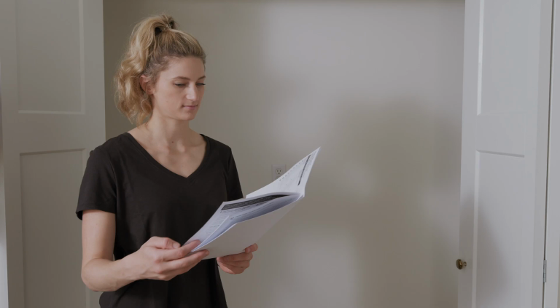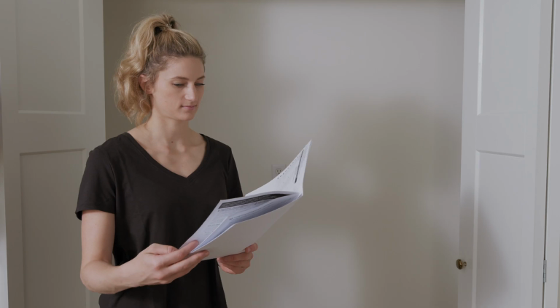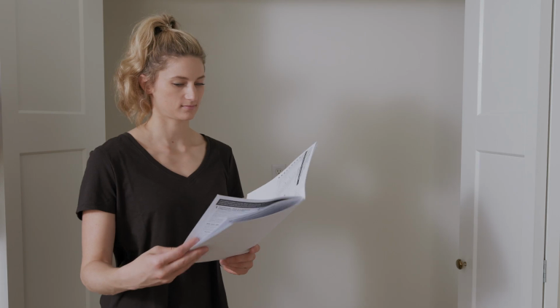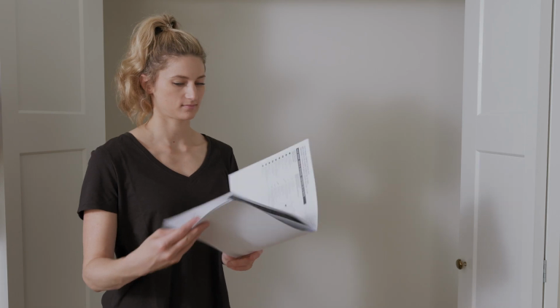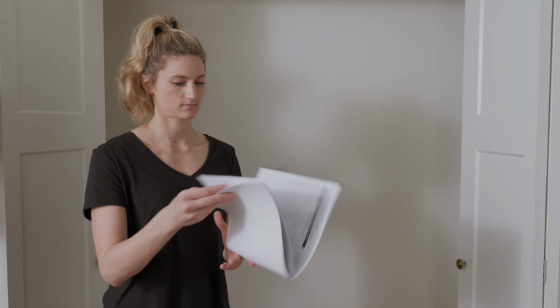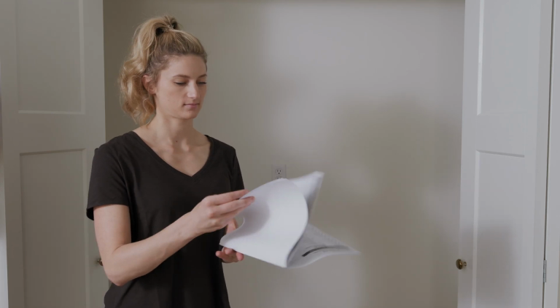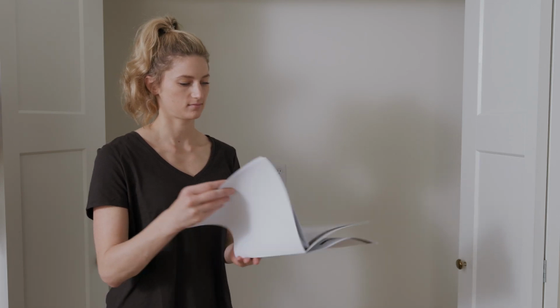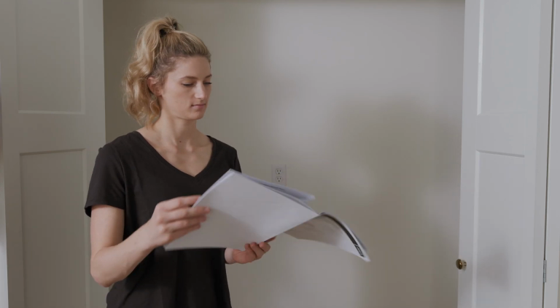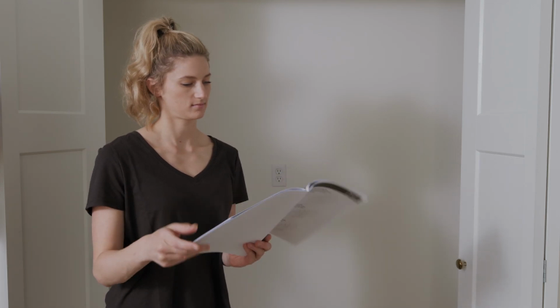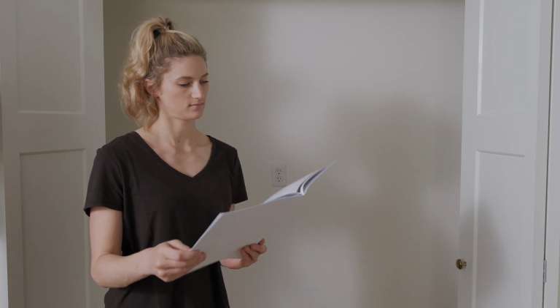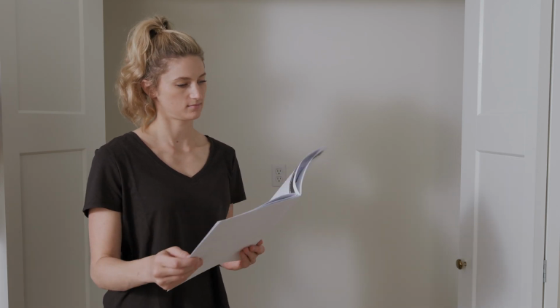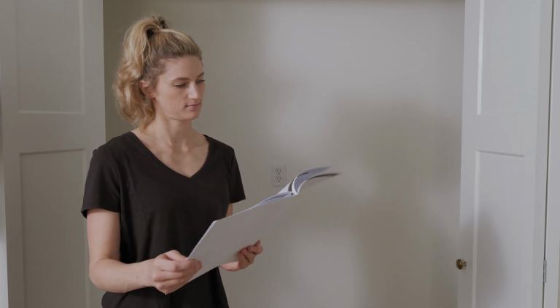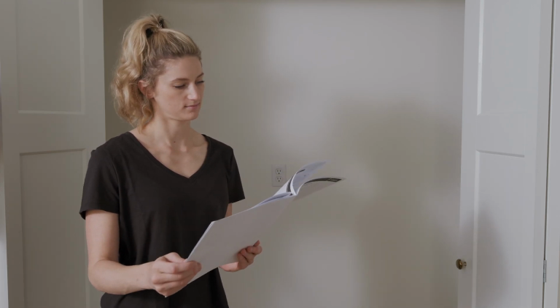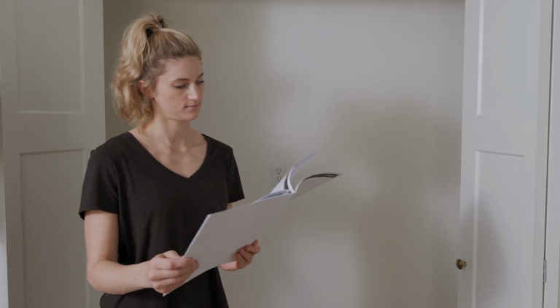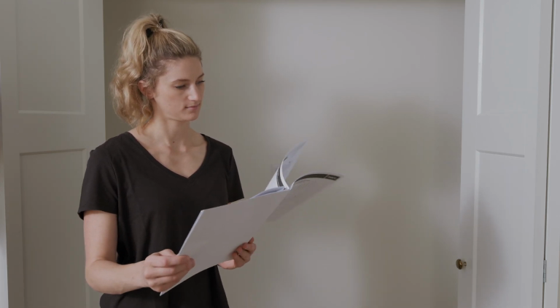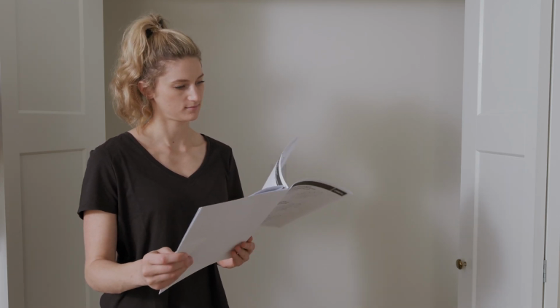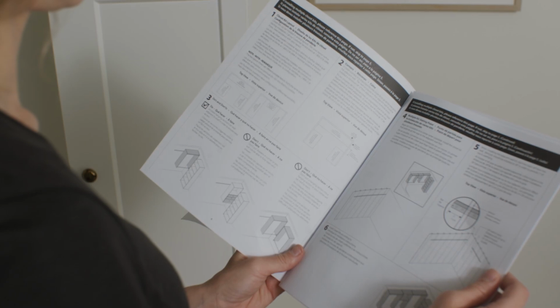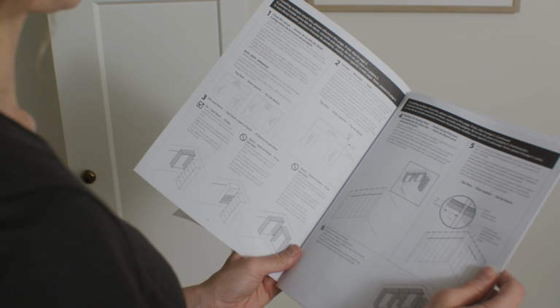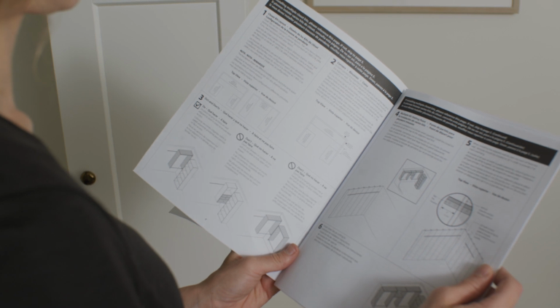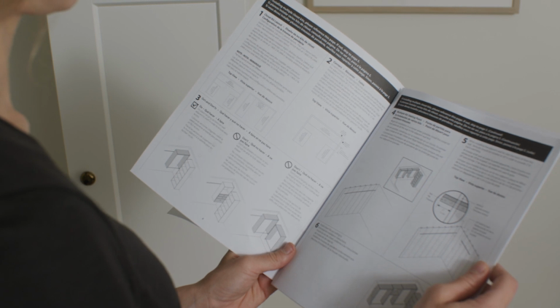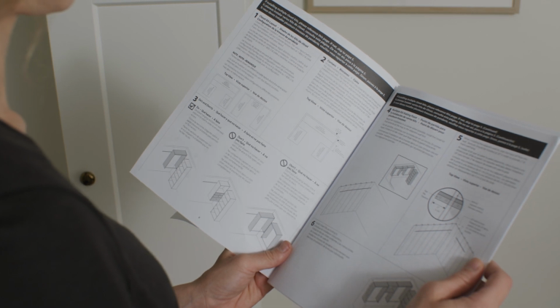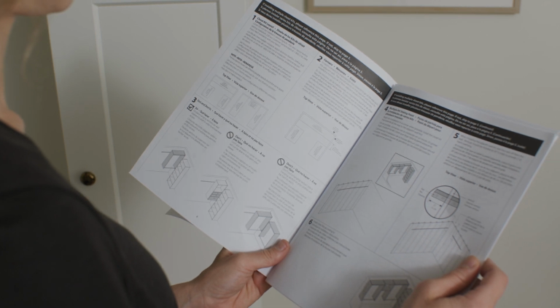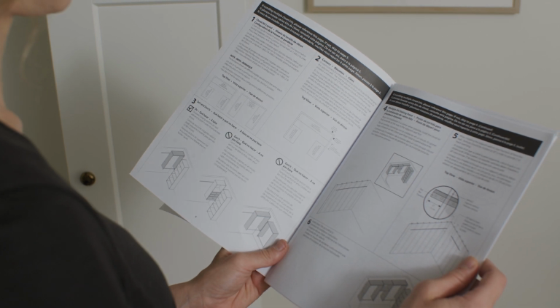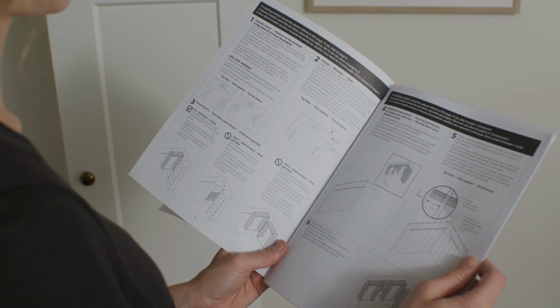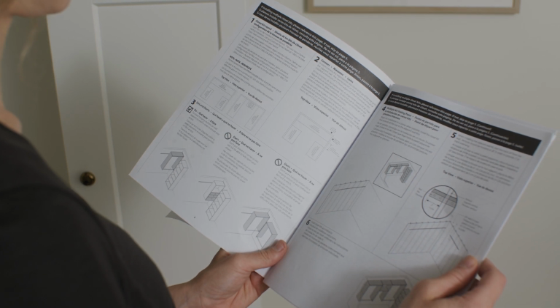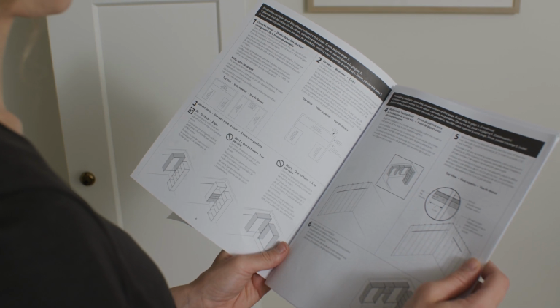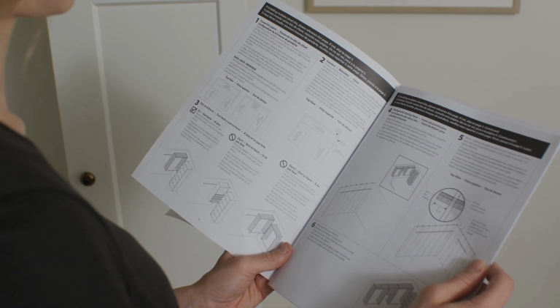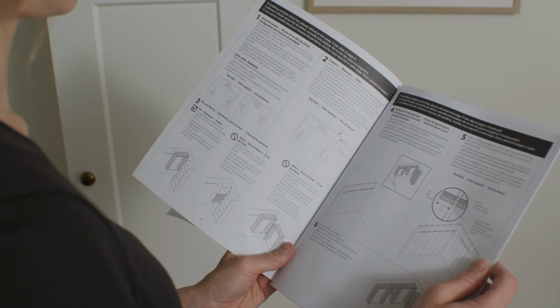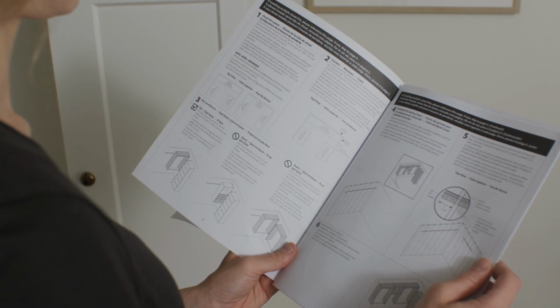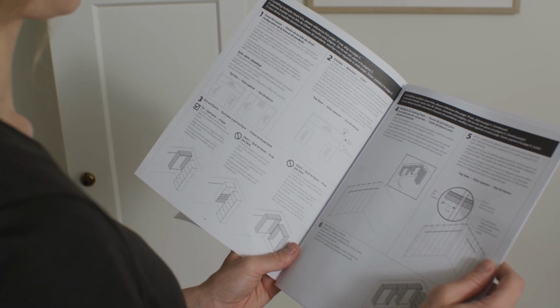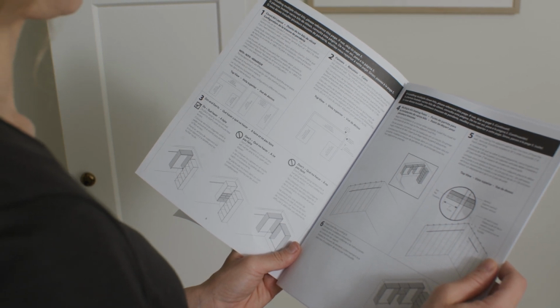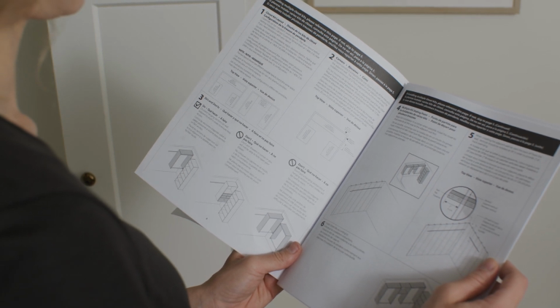If you're installing multiple kits in one space, reference your written instructions for optimal layout recommendations.